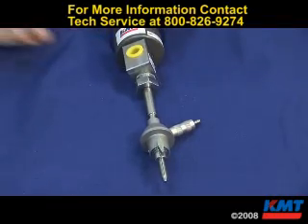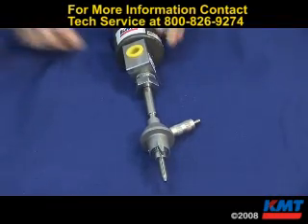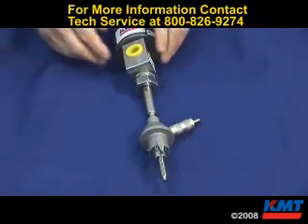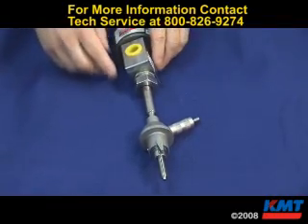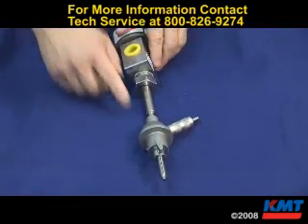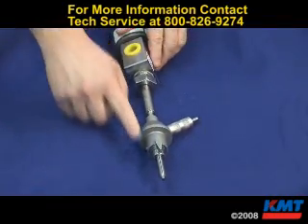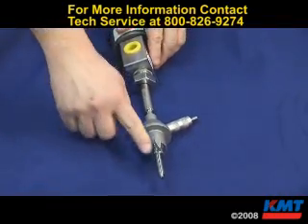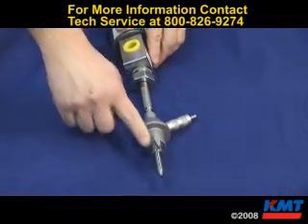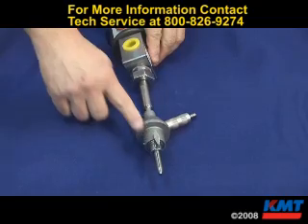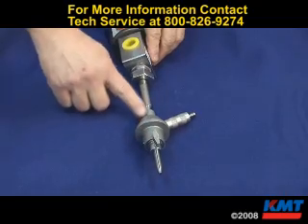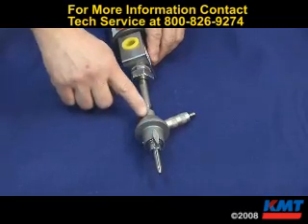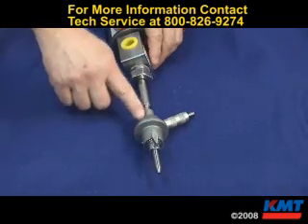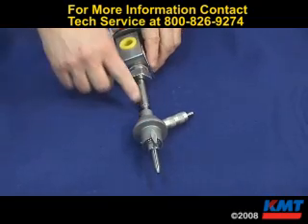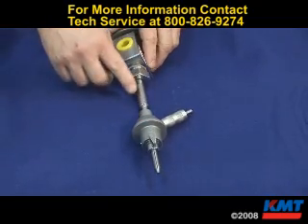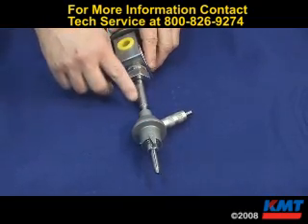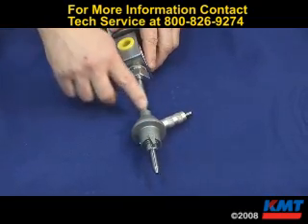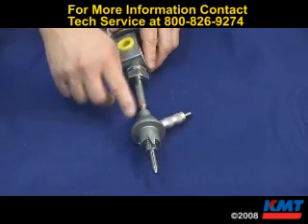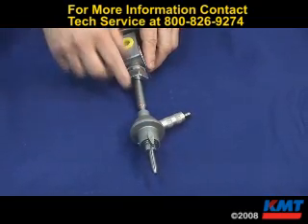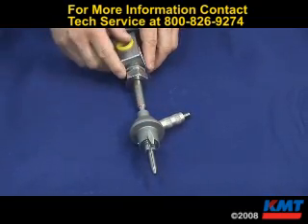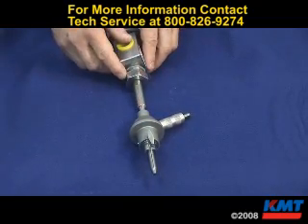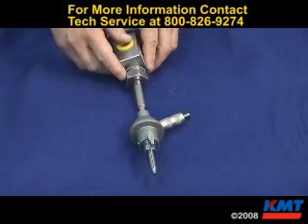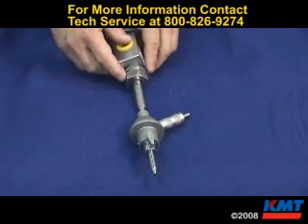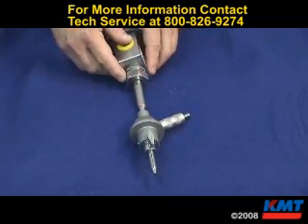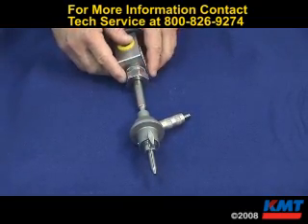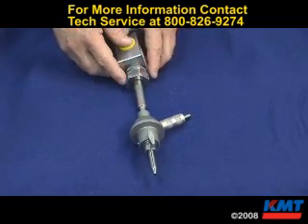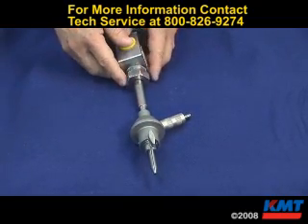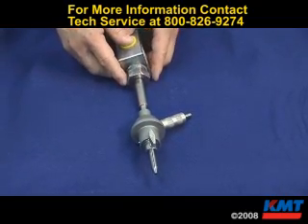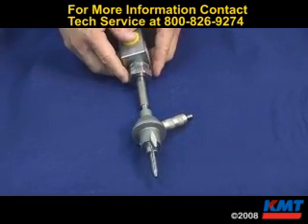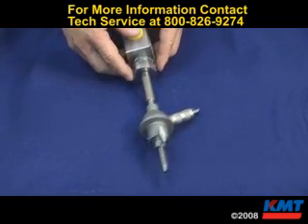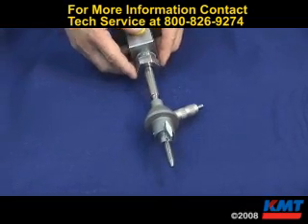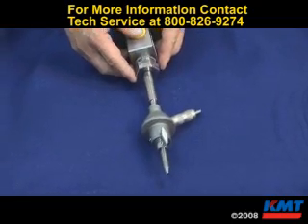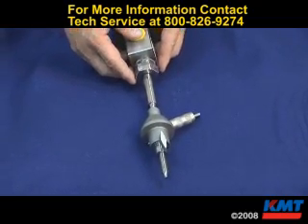This is the AutoLine 2 cutting nozzle. Today we're going to remove it, disassemble it, inspect it, and rebuild it.